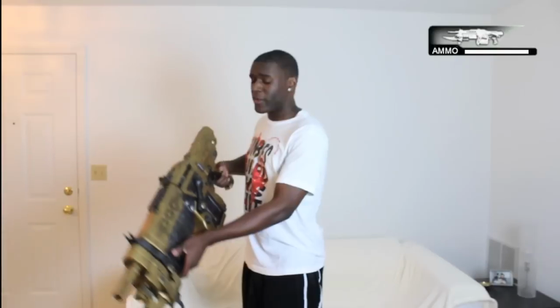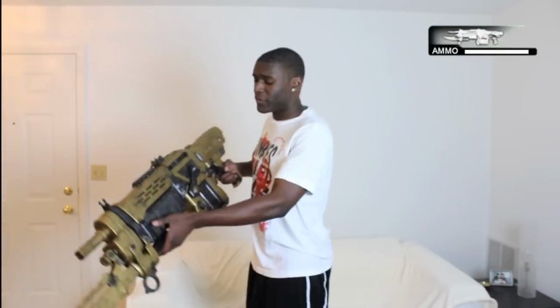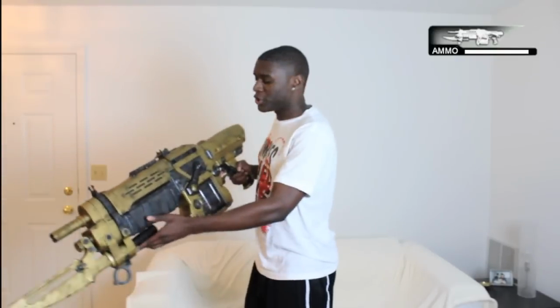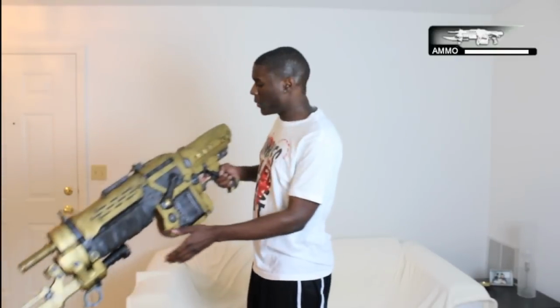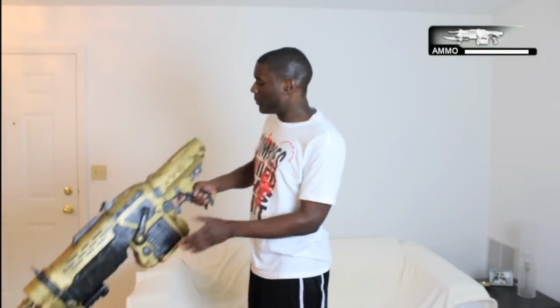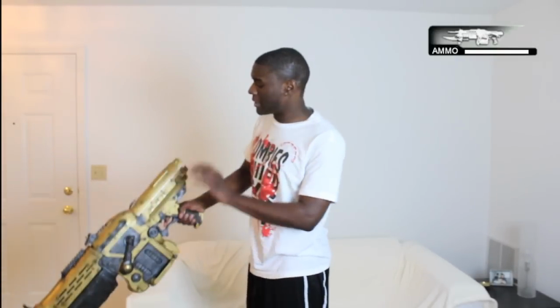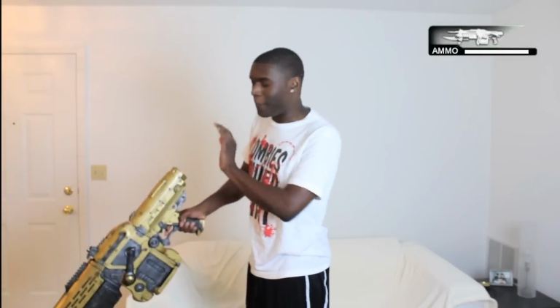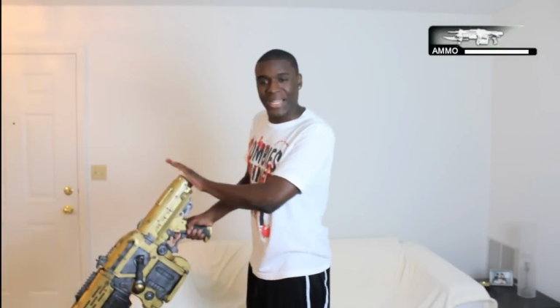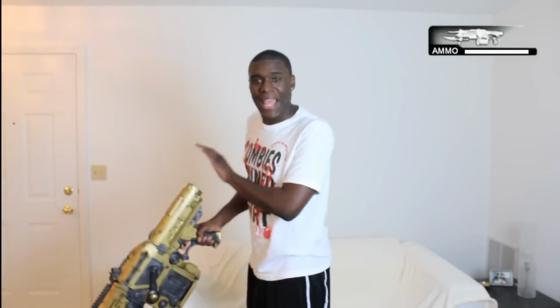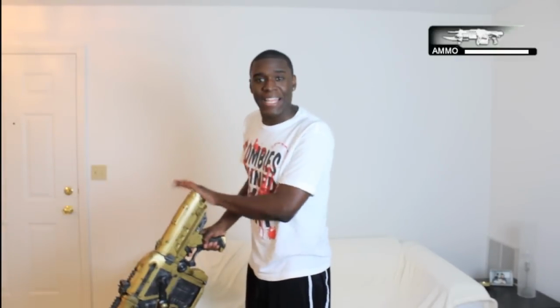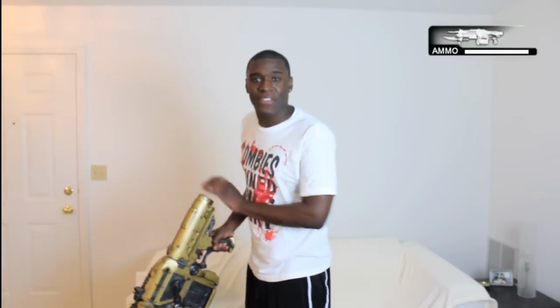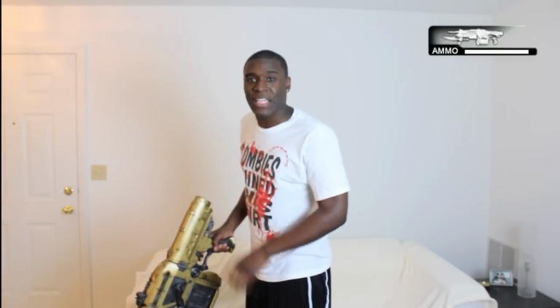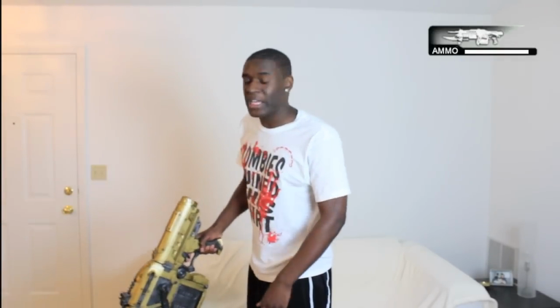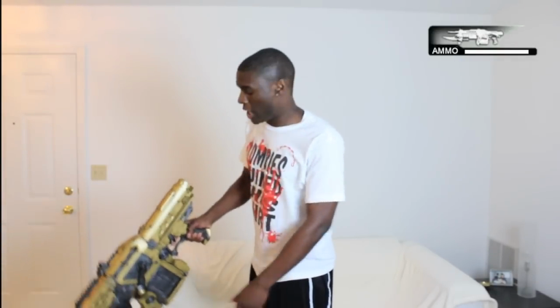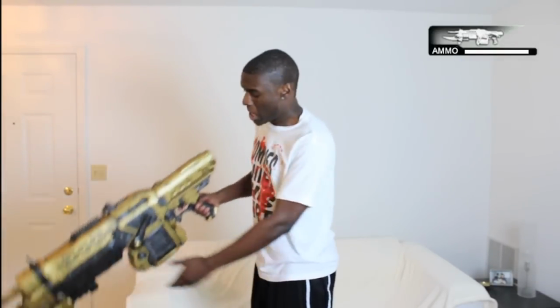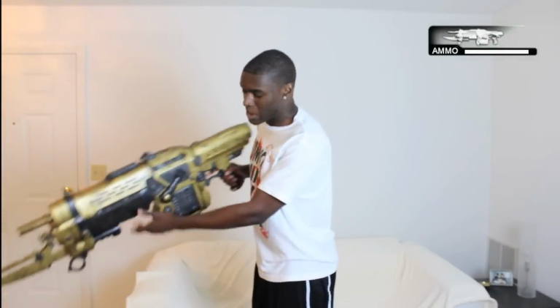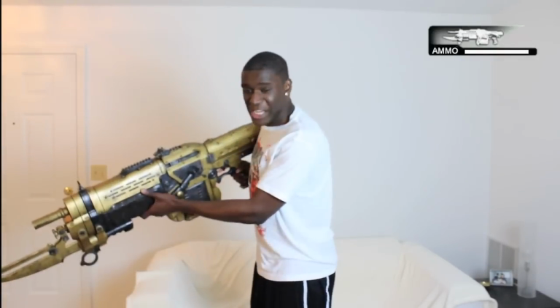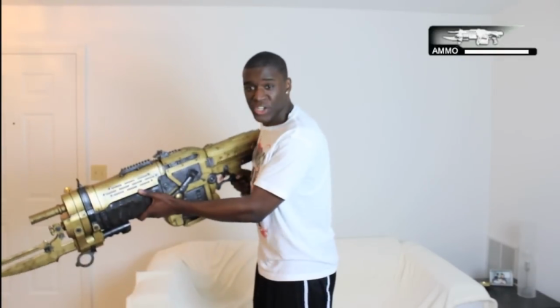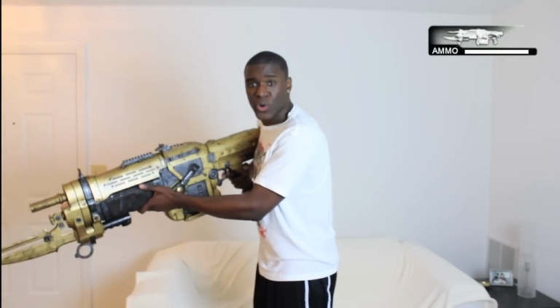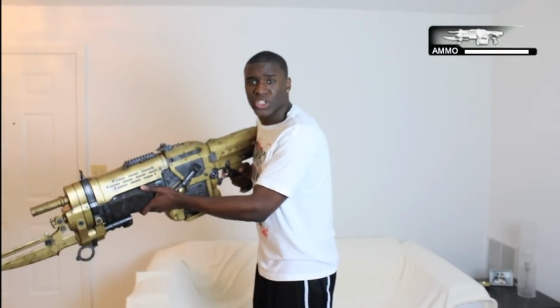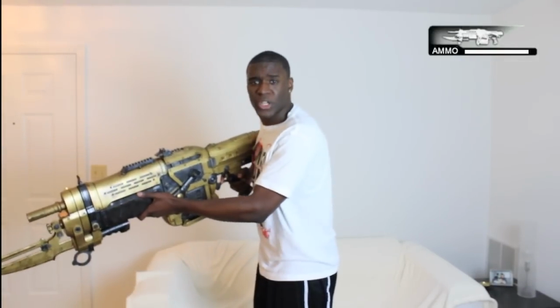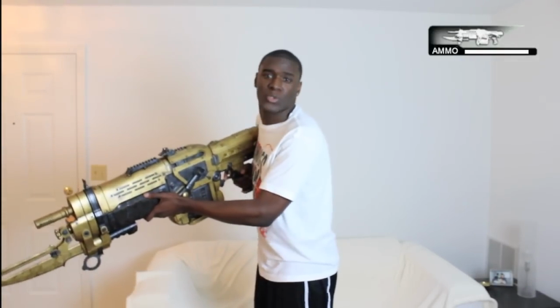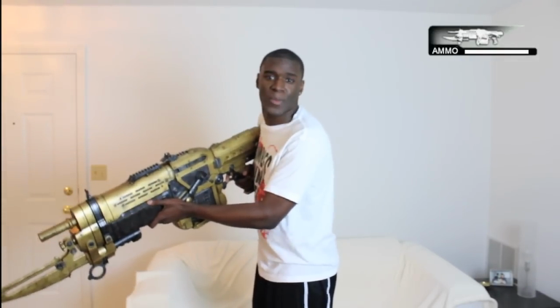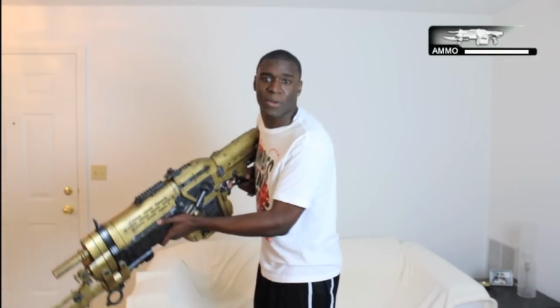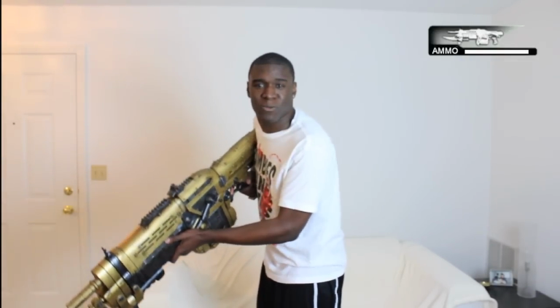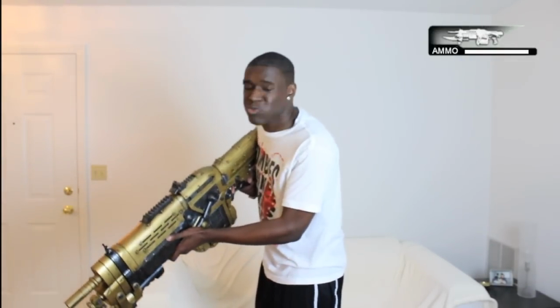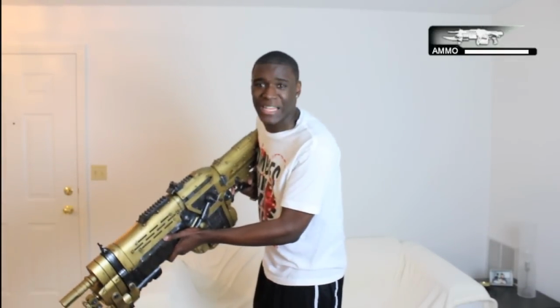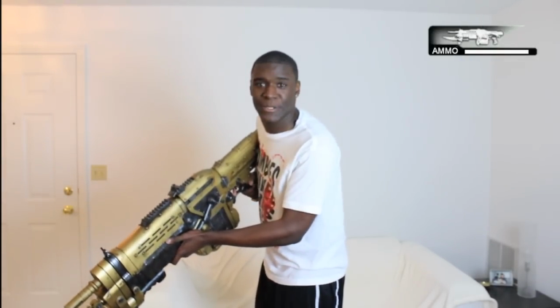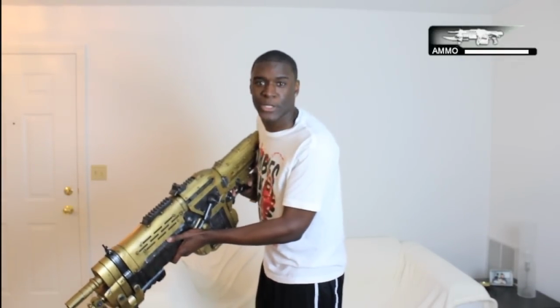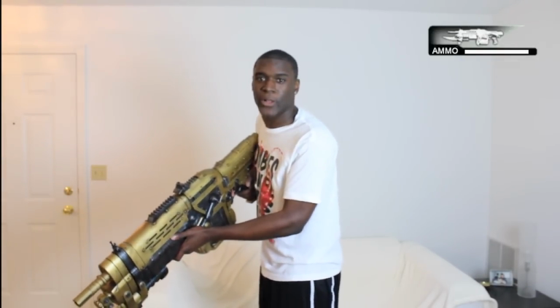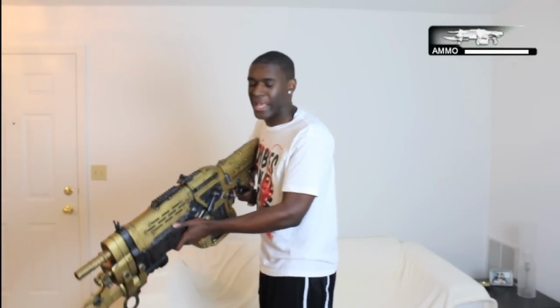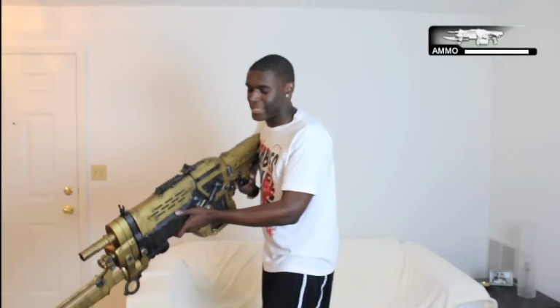First, you're going to want to put the butt end of the gun right into your shoulder so you can absorb that crazy recoil it has.